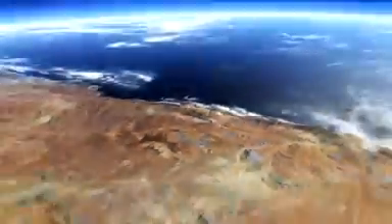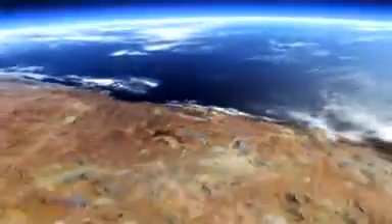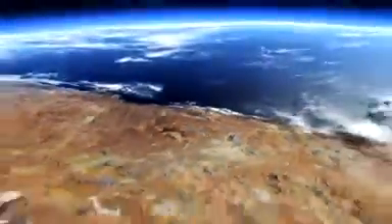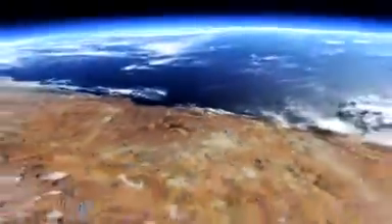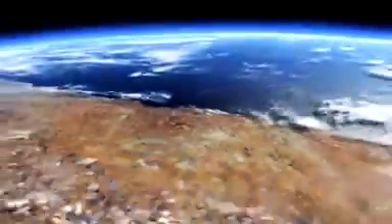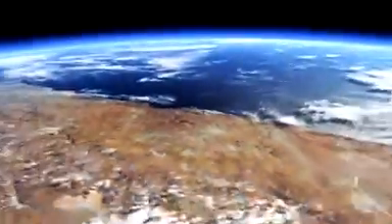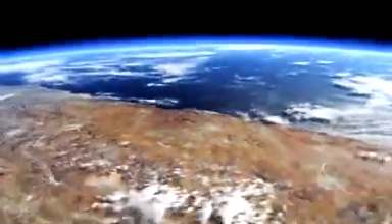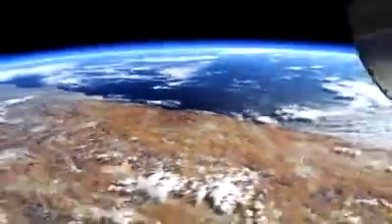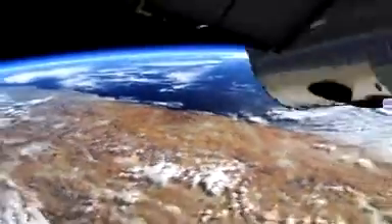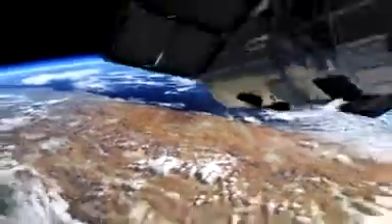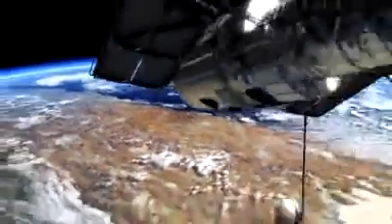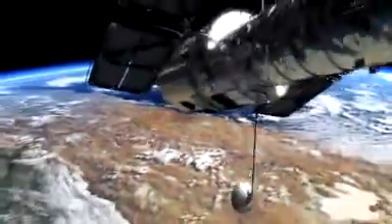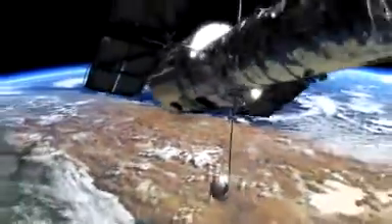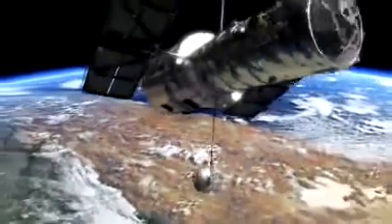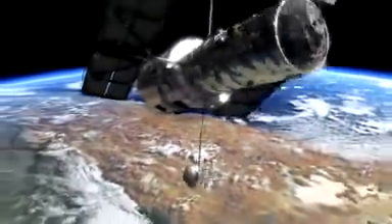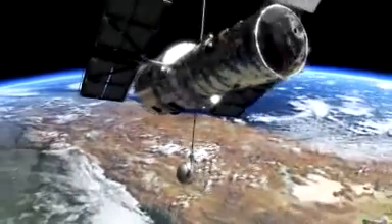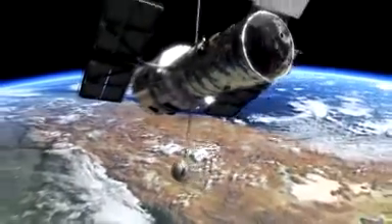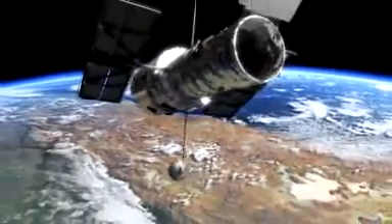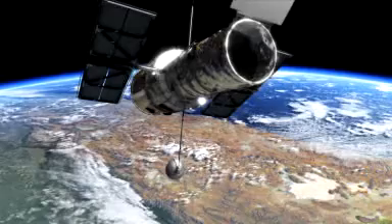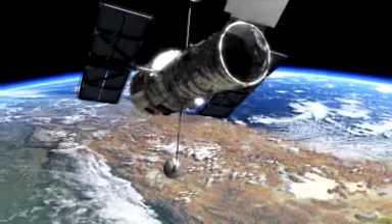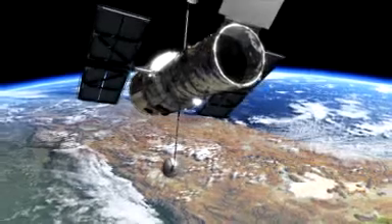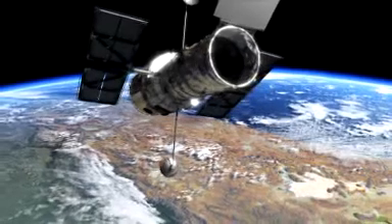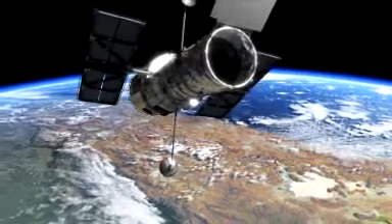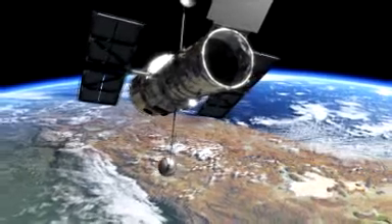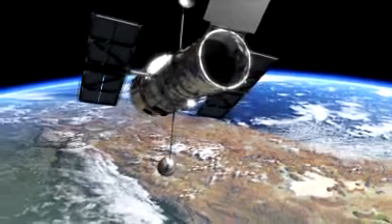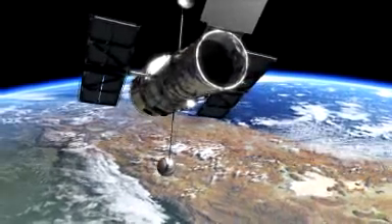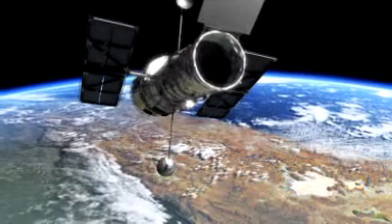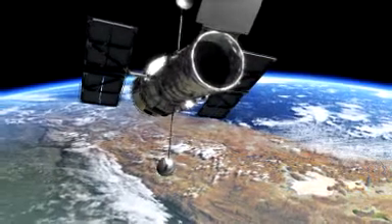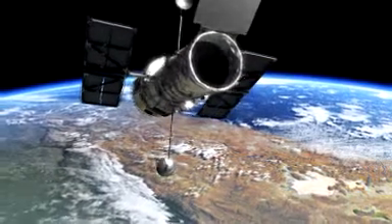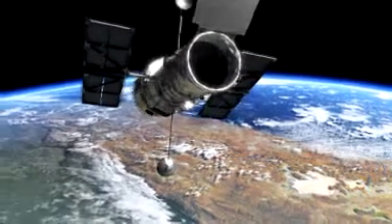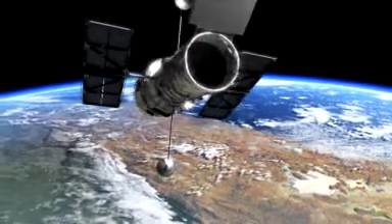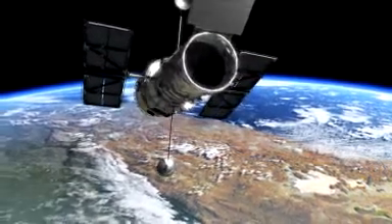Some telescopes are in space, like the Hubble Space Telescope, in orbit around Earth almost 600 kilometers further up.